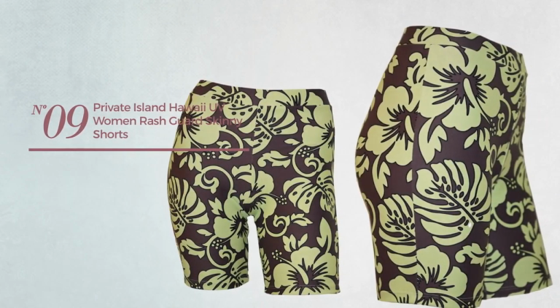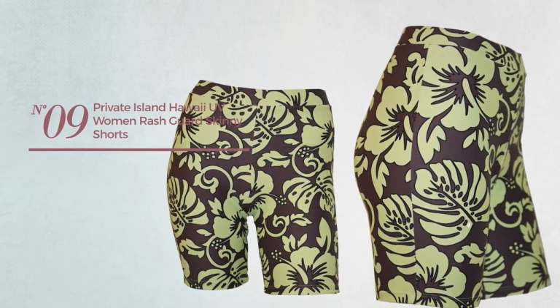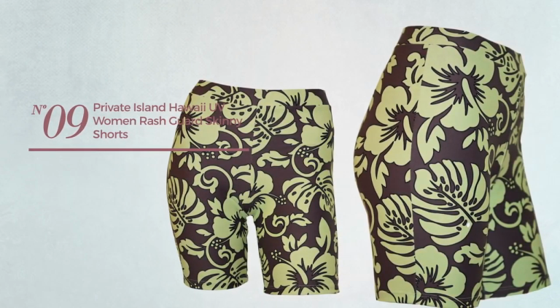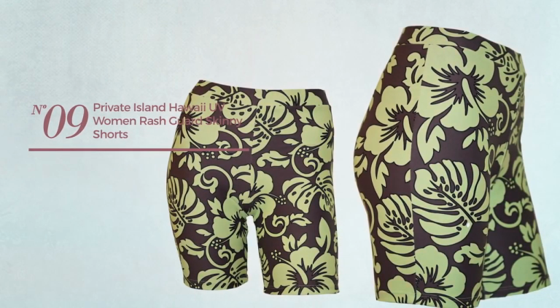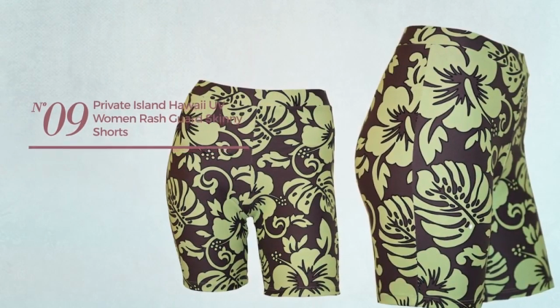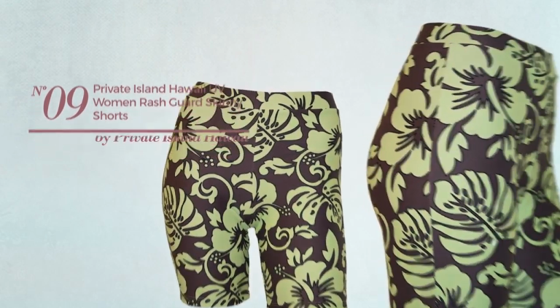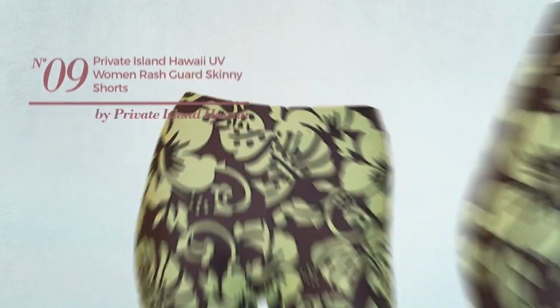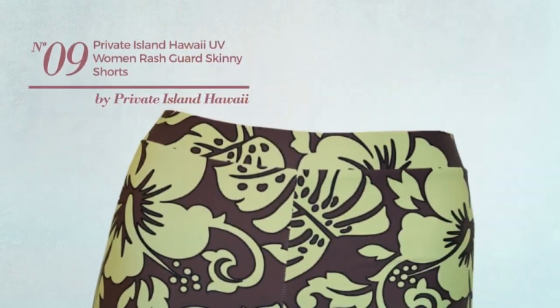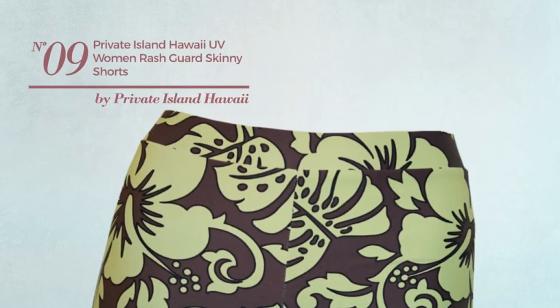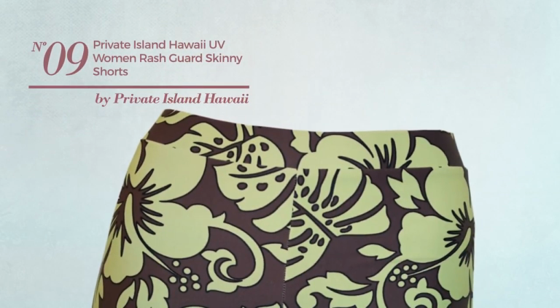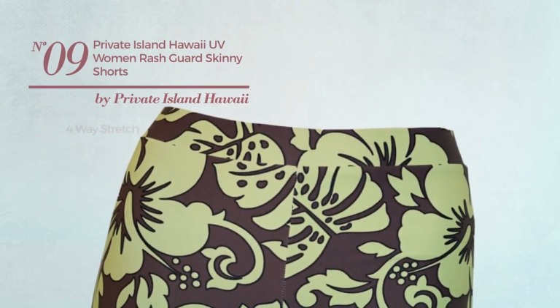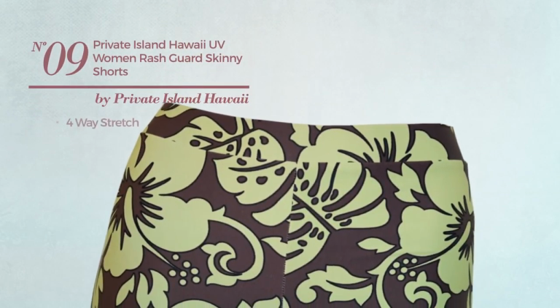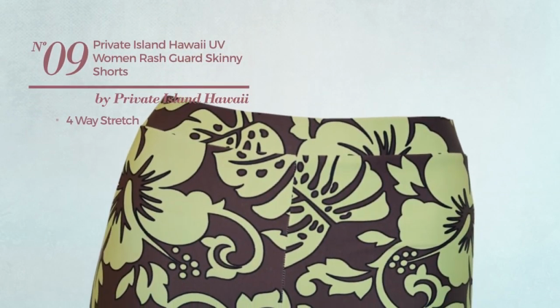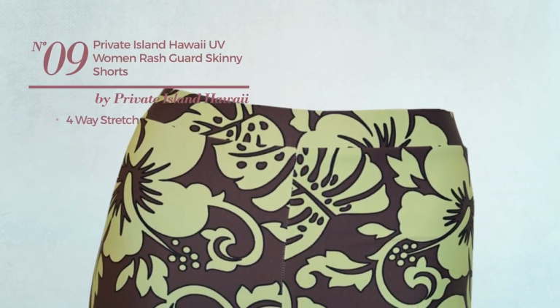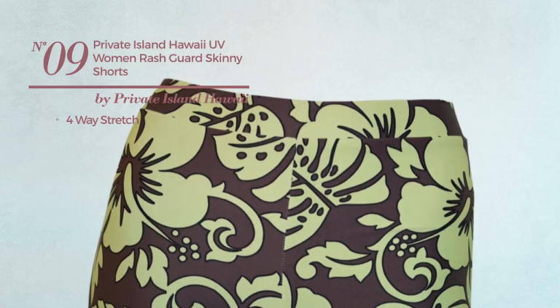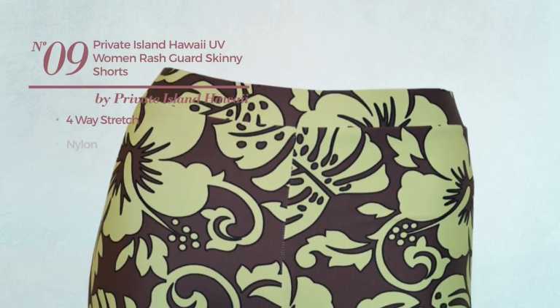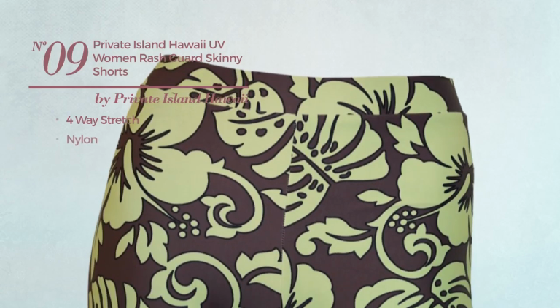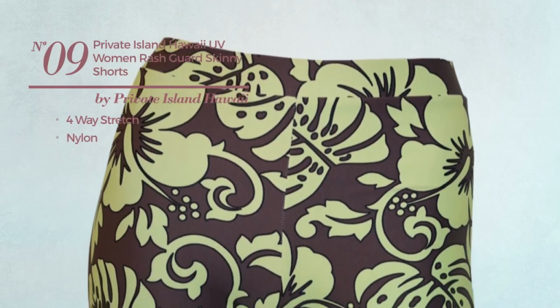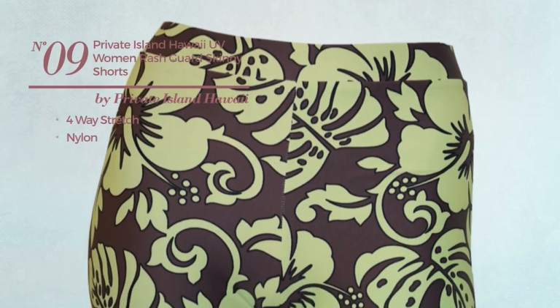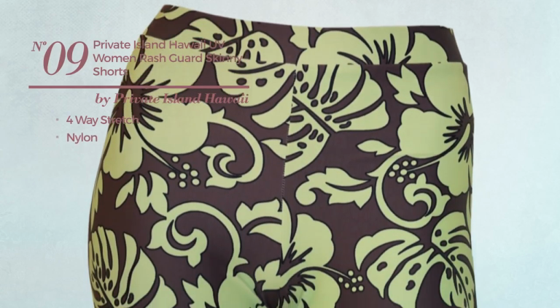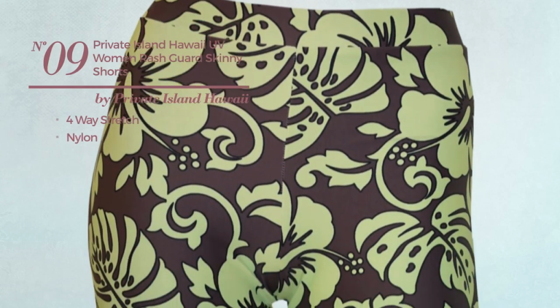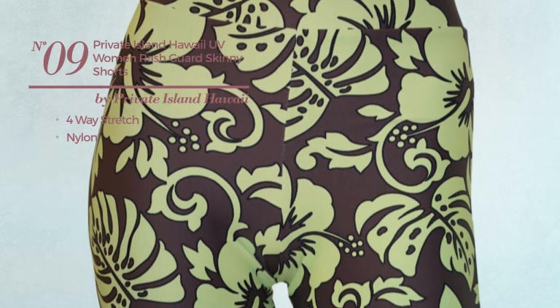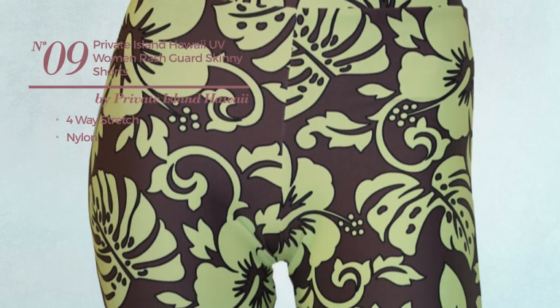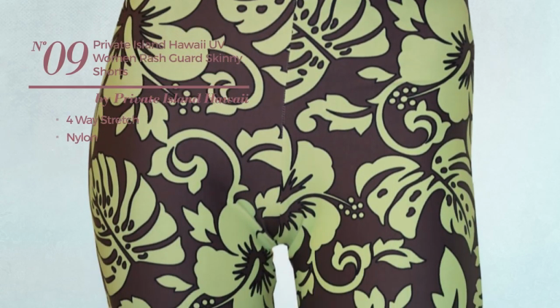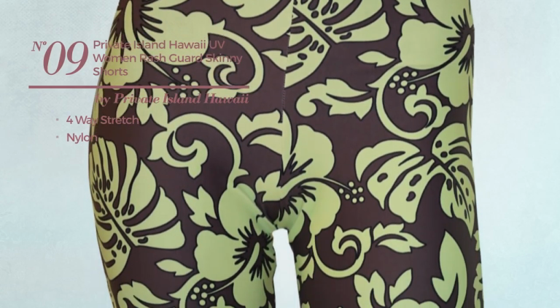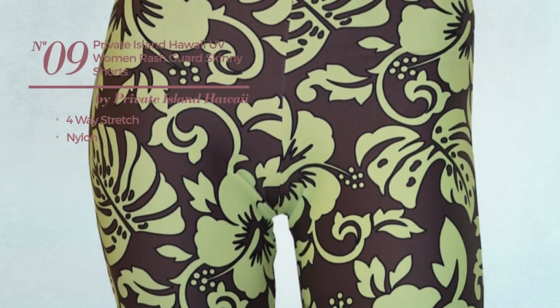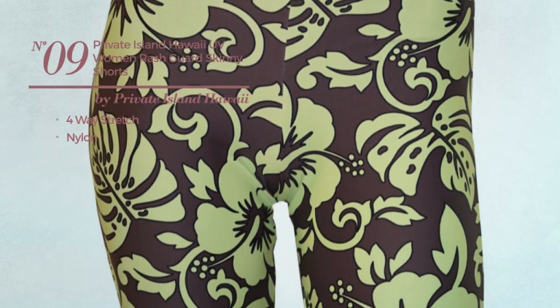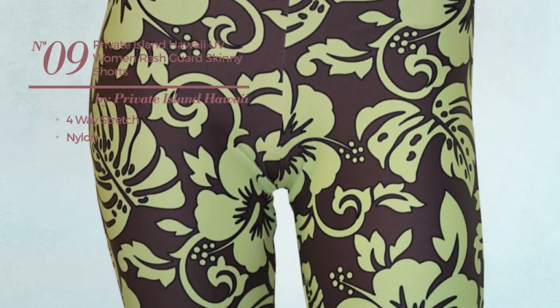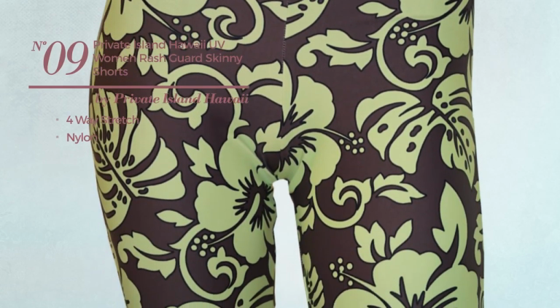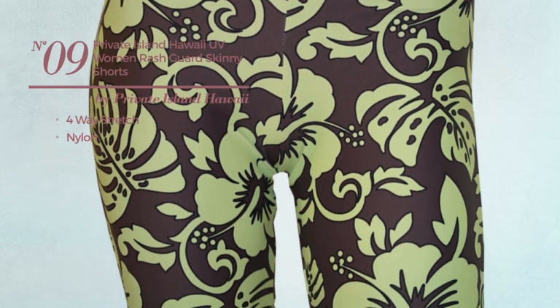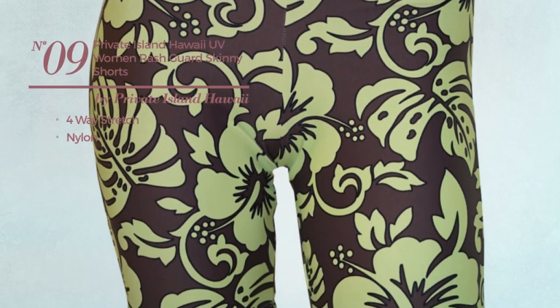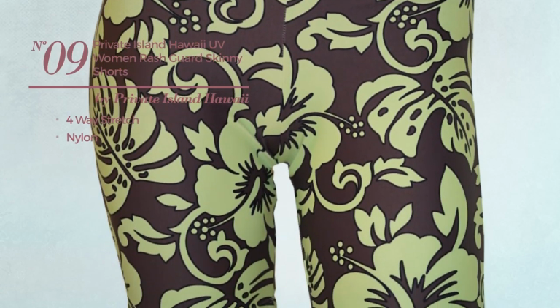Number nine: produced with four-way stretch nylon, available only in green color.